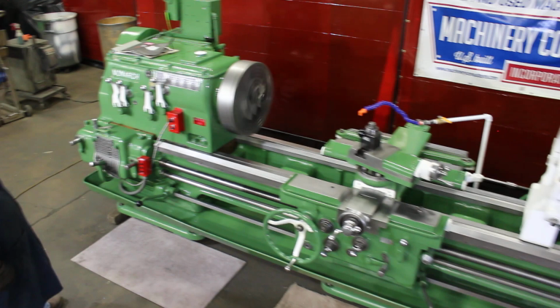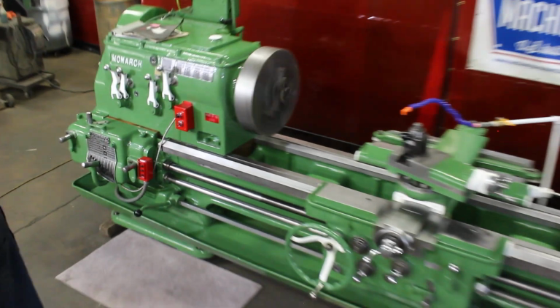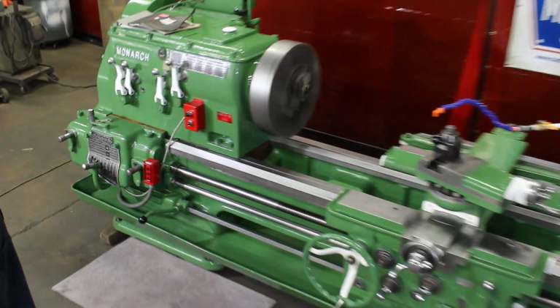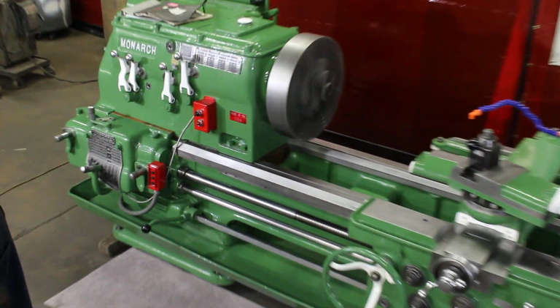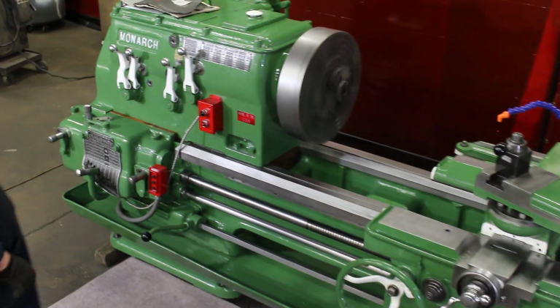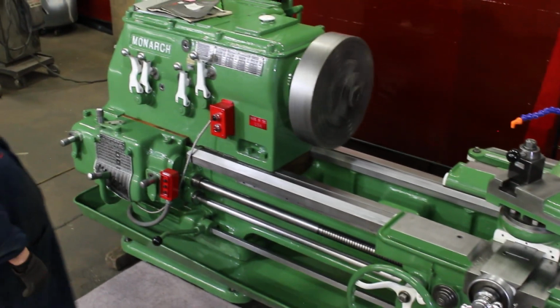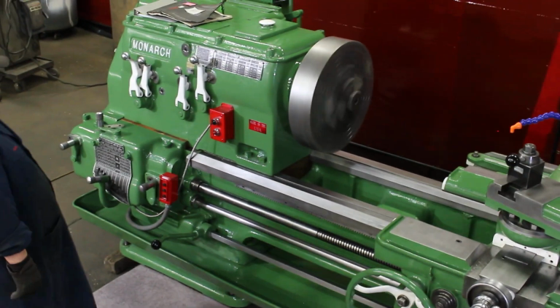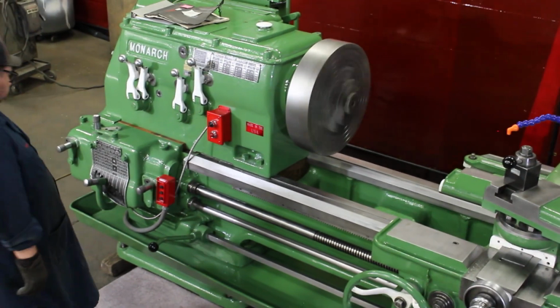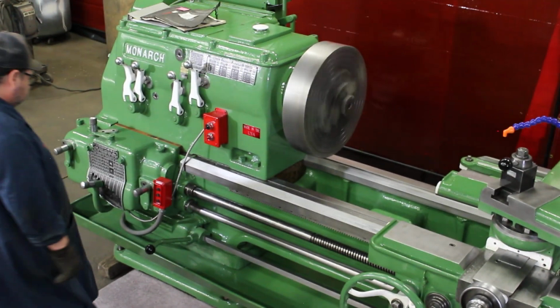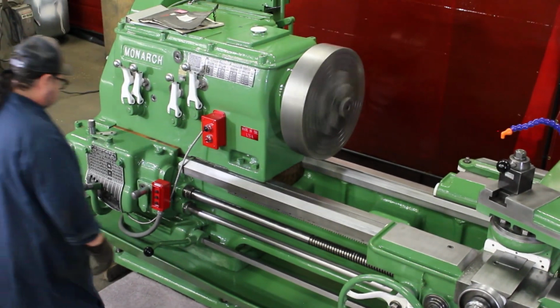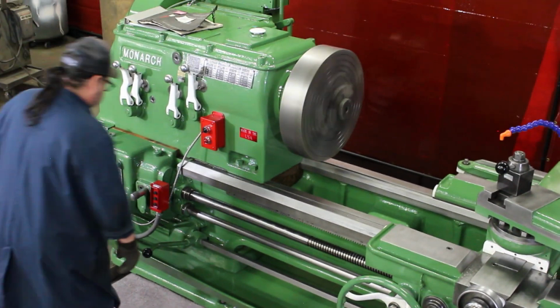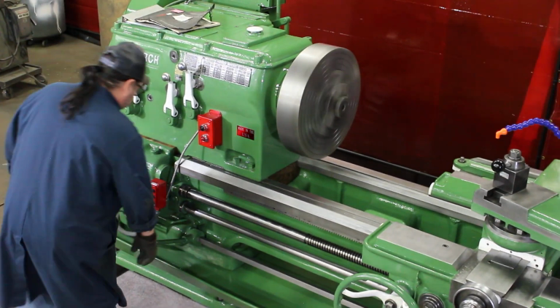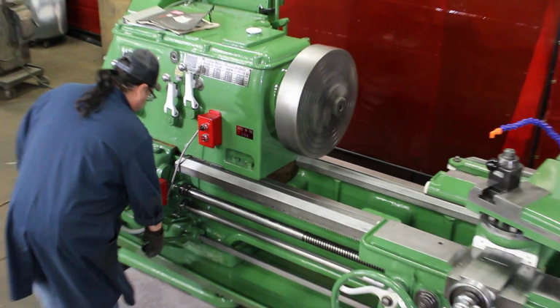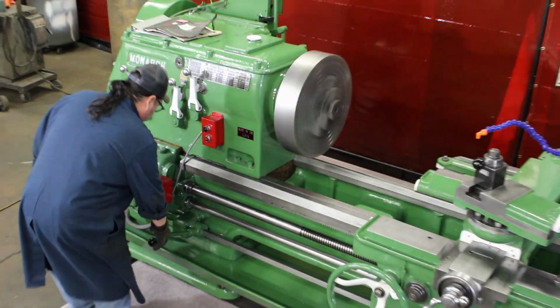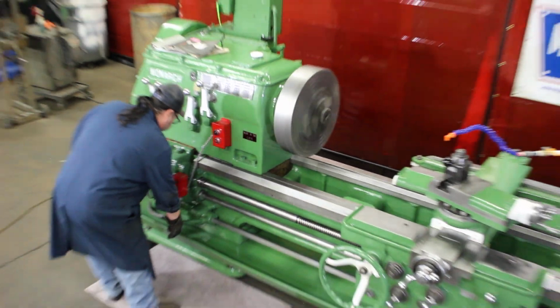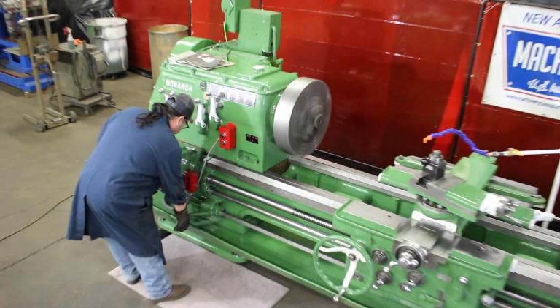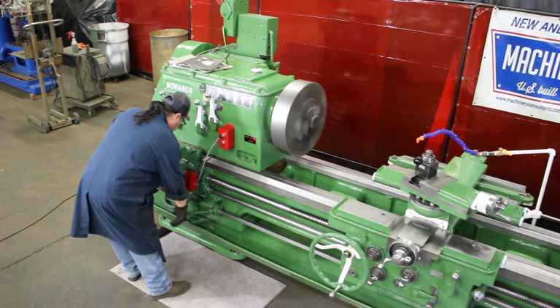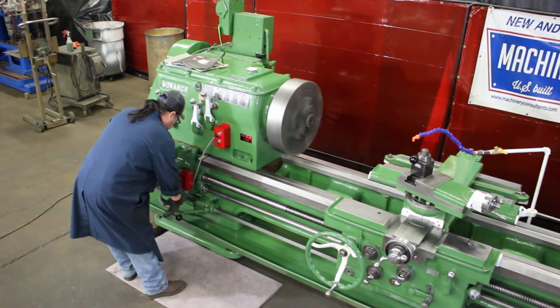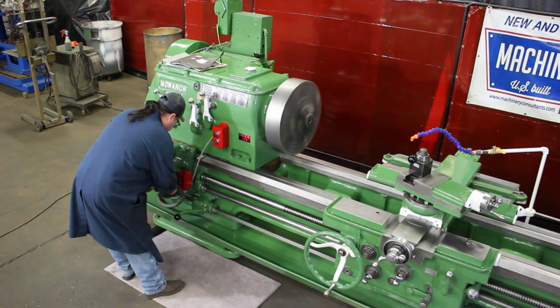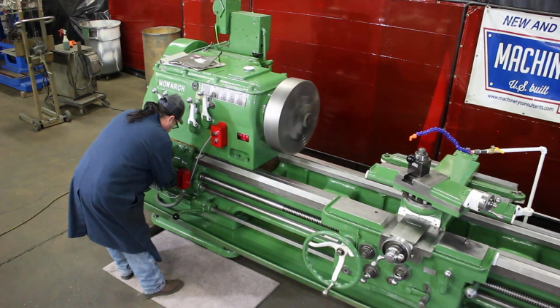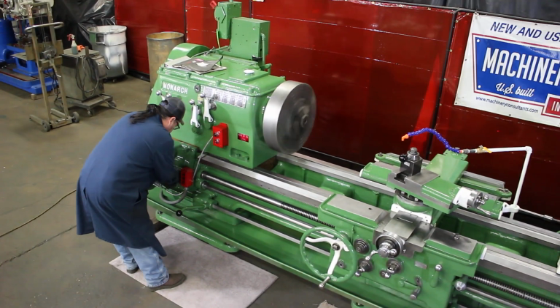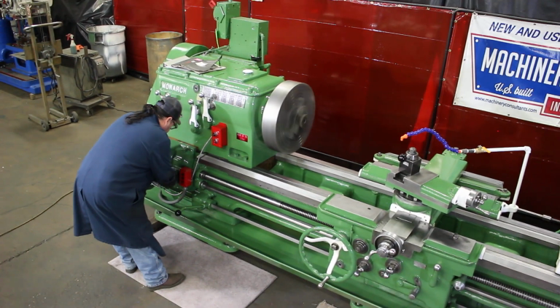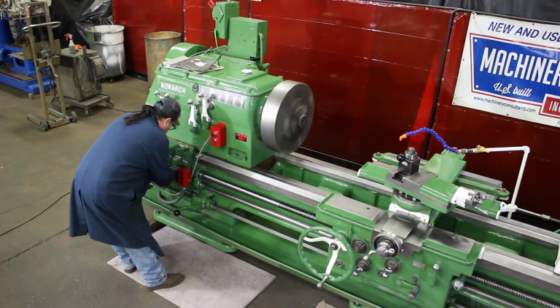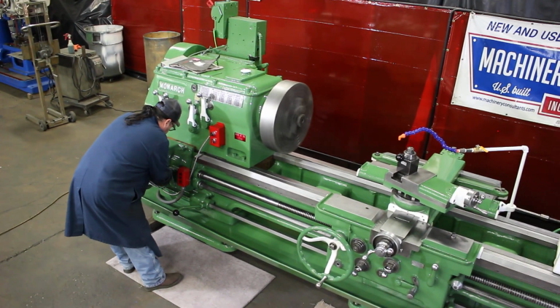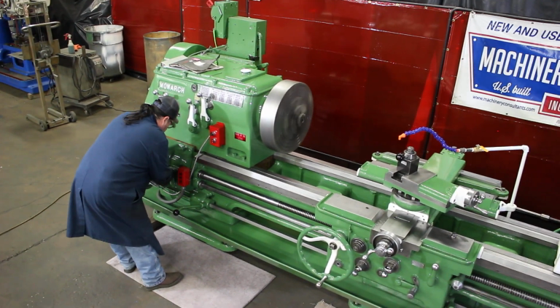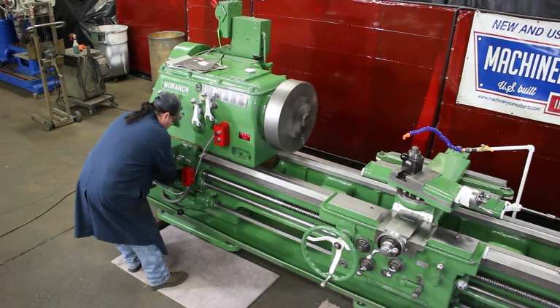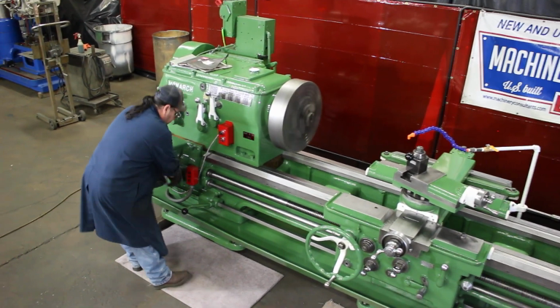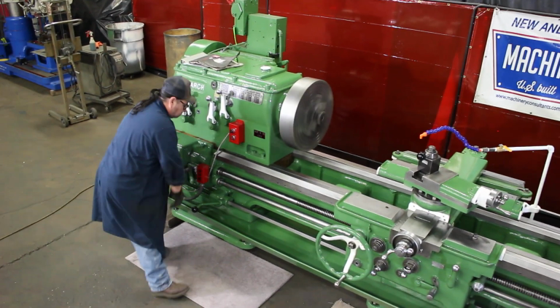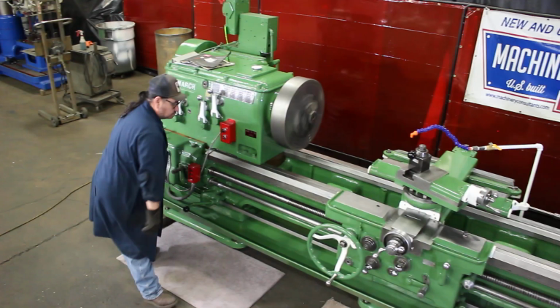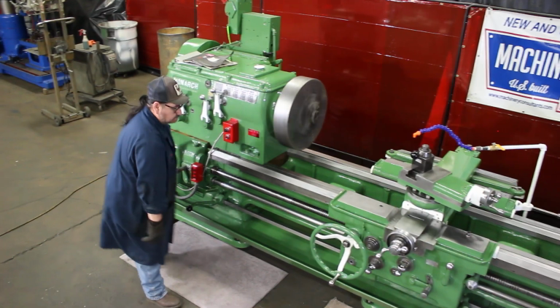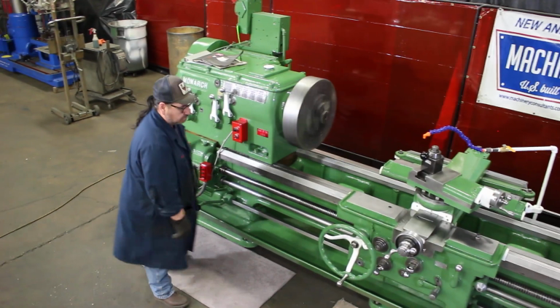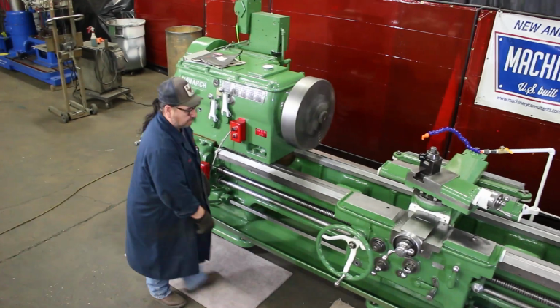500 RPM. Very nice. Two and a half minutes in.